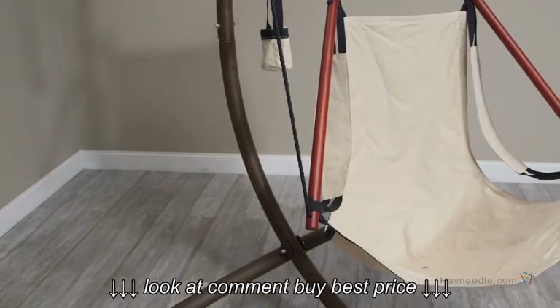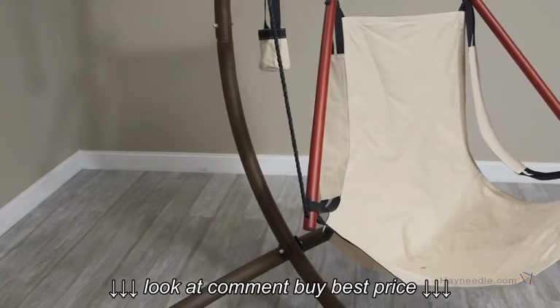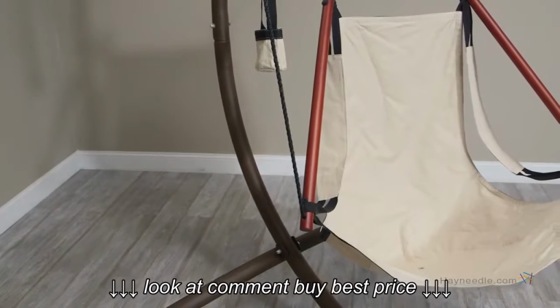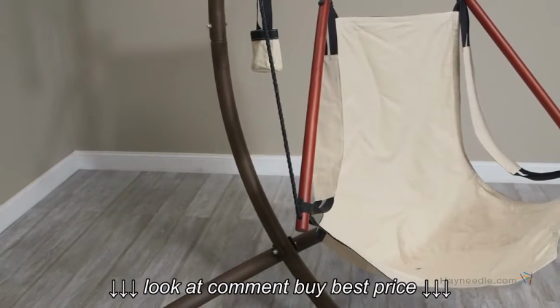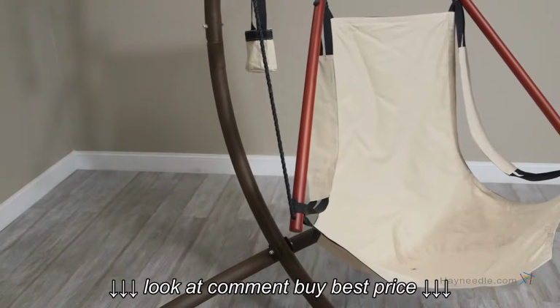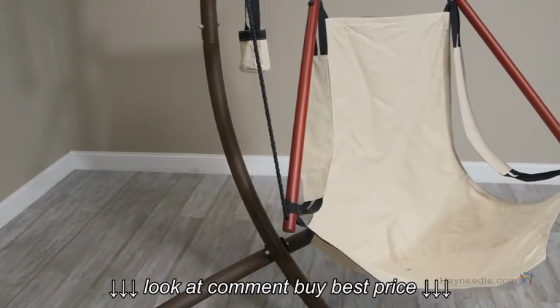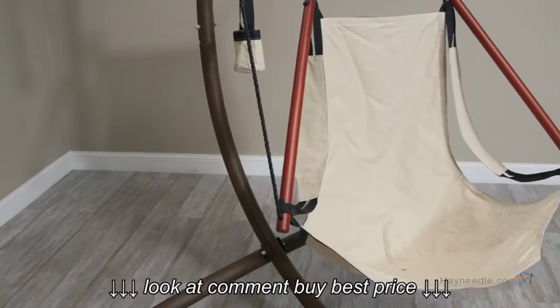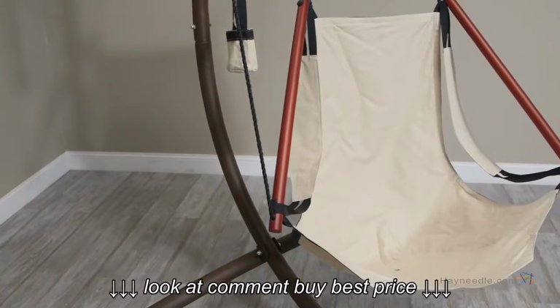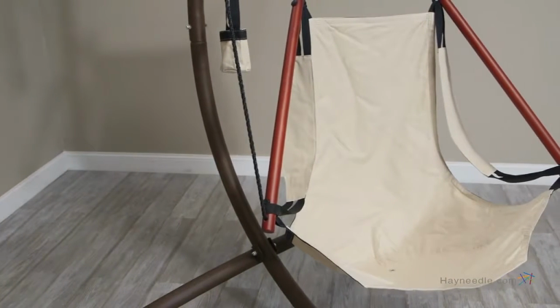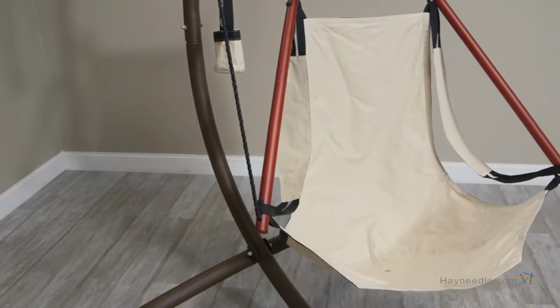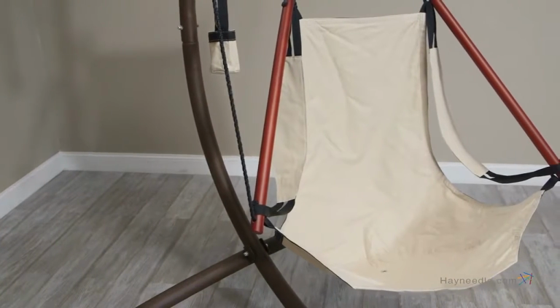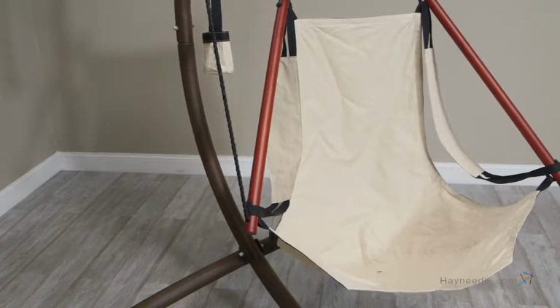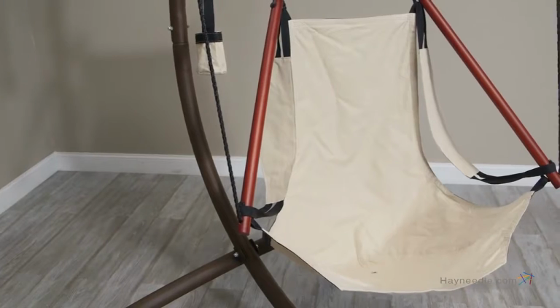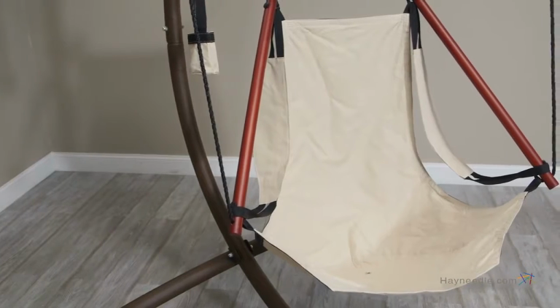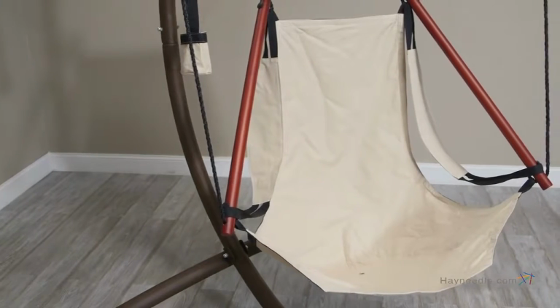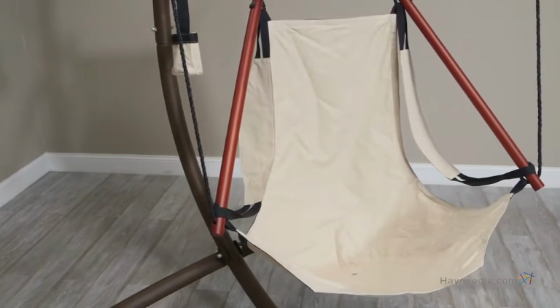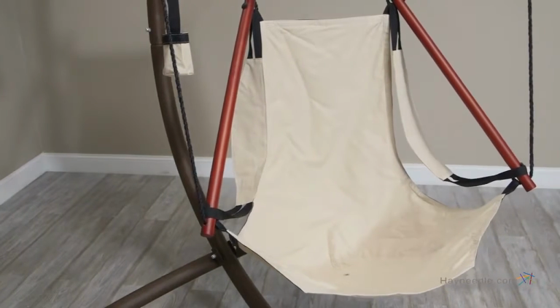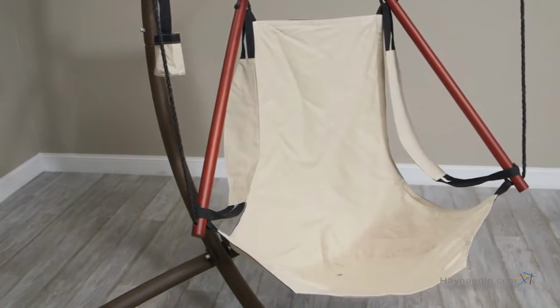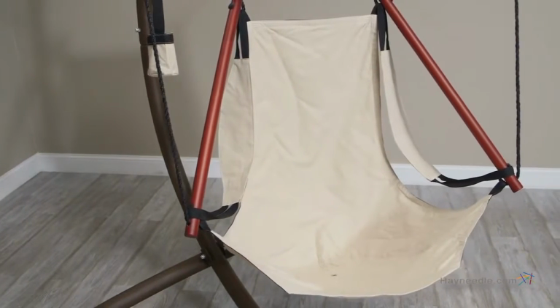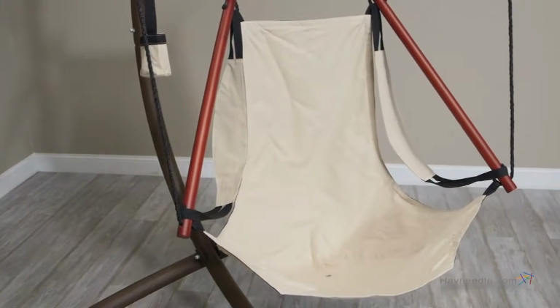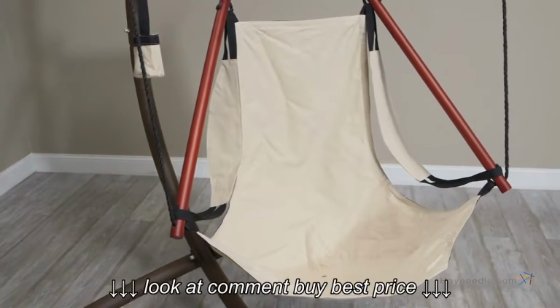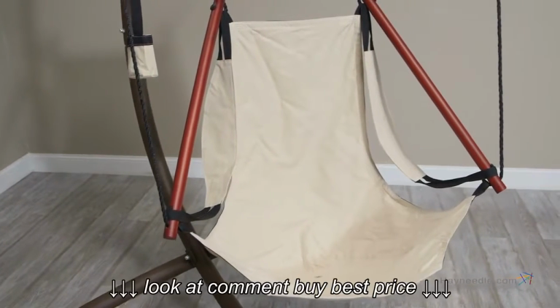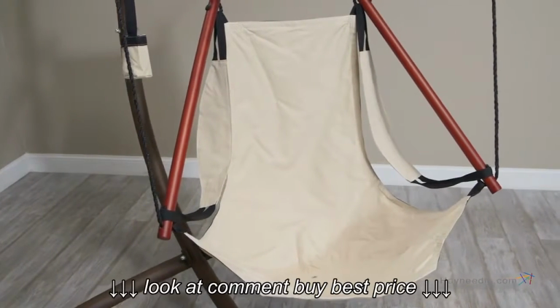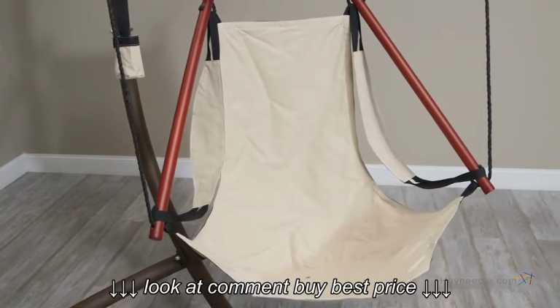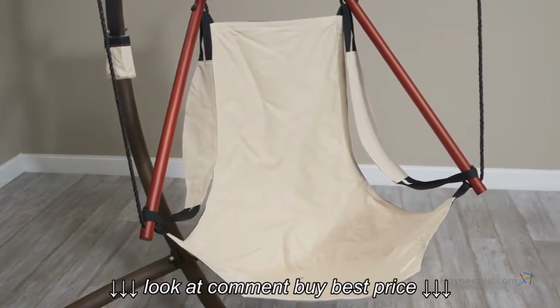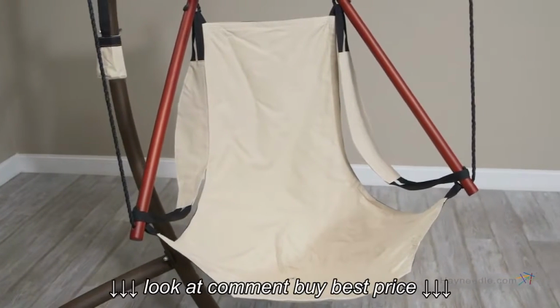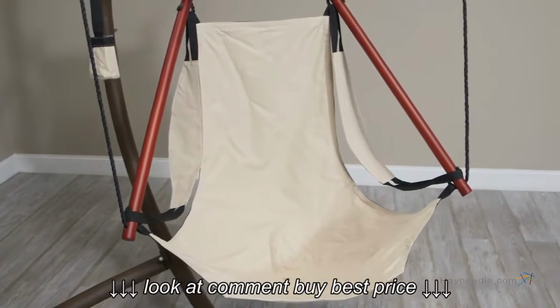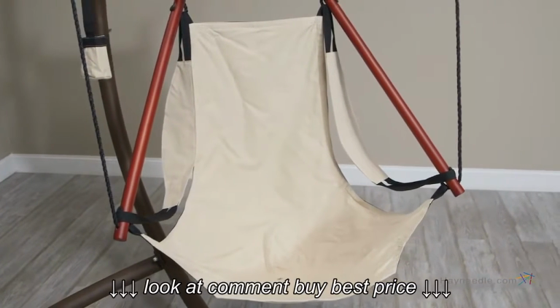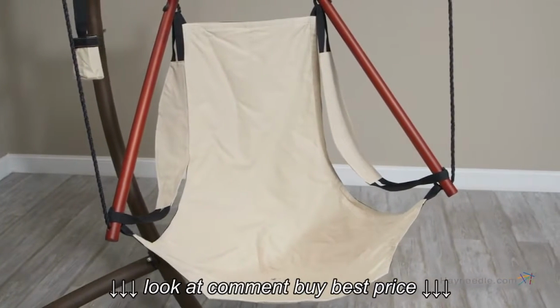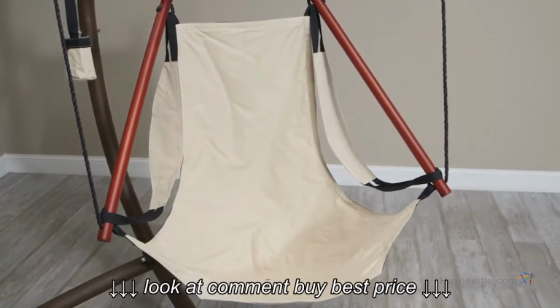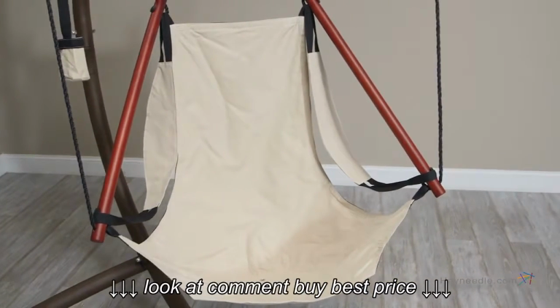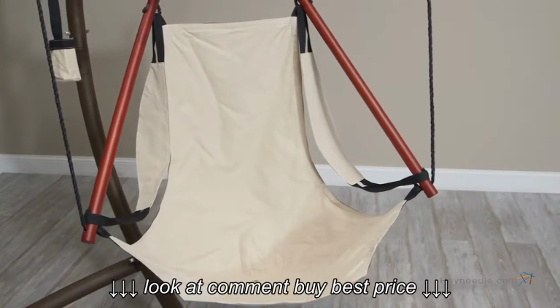Its breathability is ideal for indoors or outdoors, and with a weight capacity of 250 pounds, you'll be able to relax nearly anywhere.